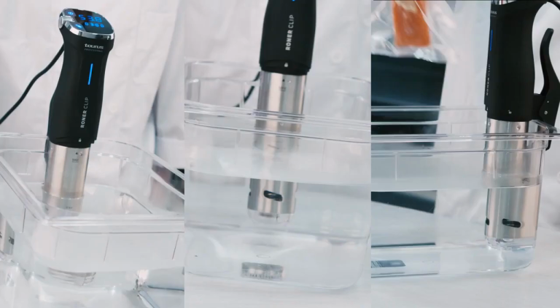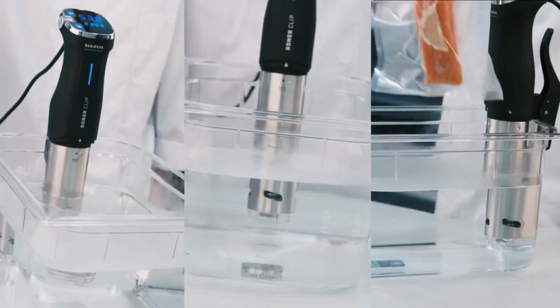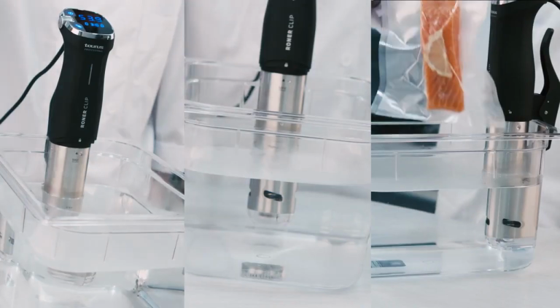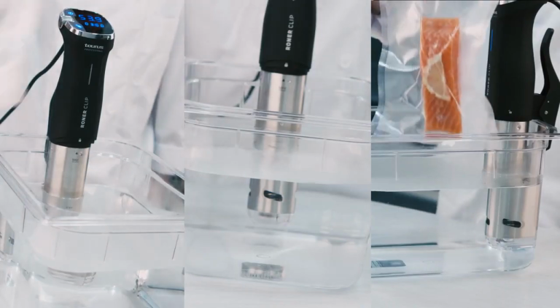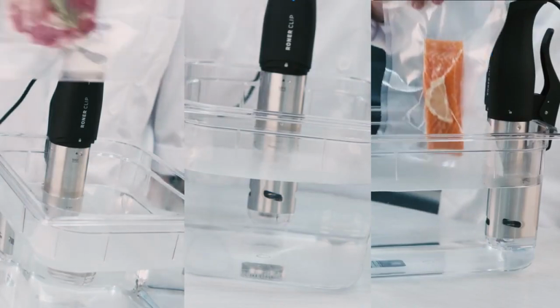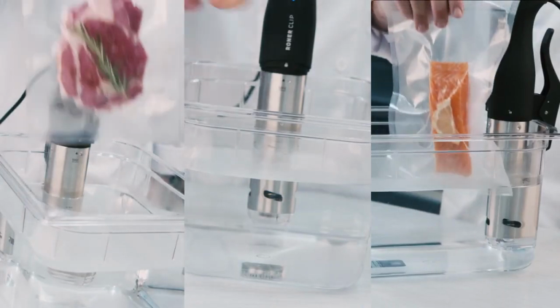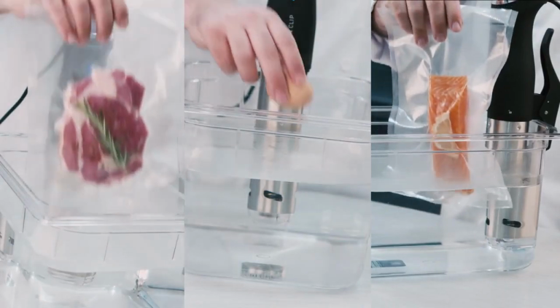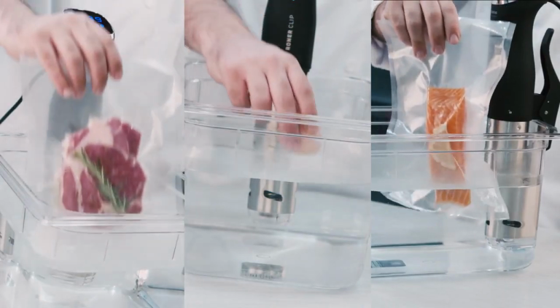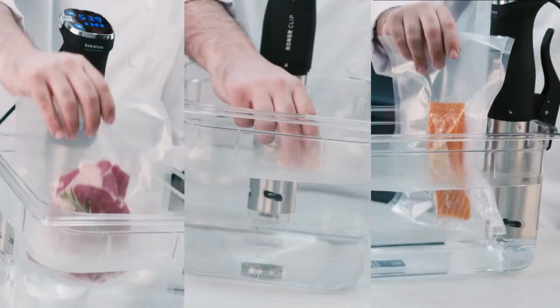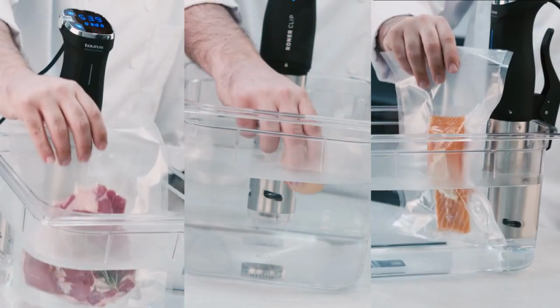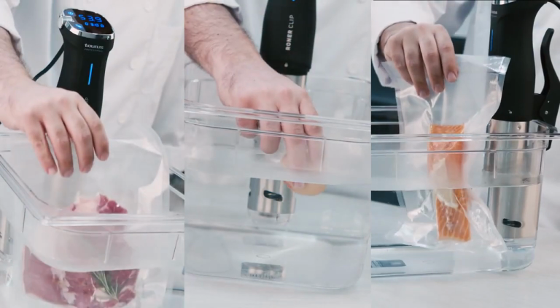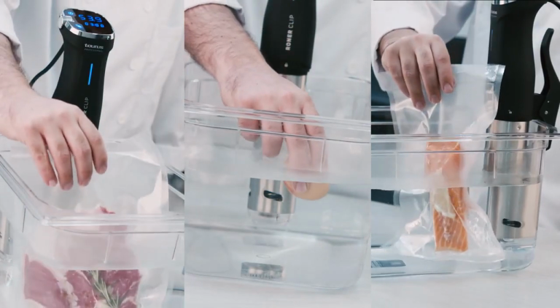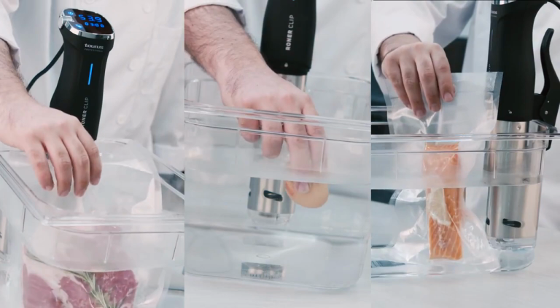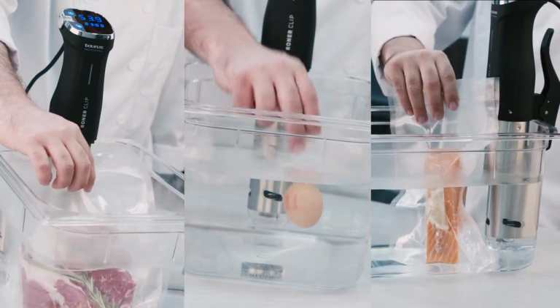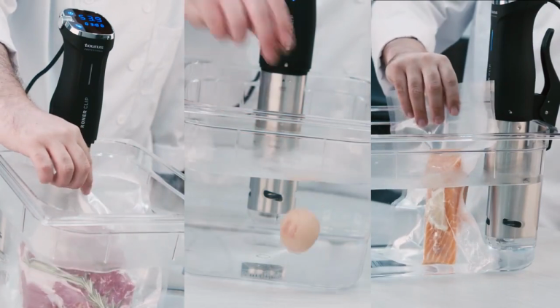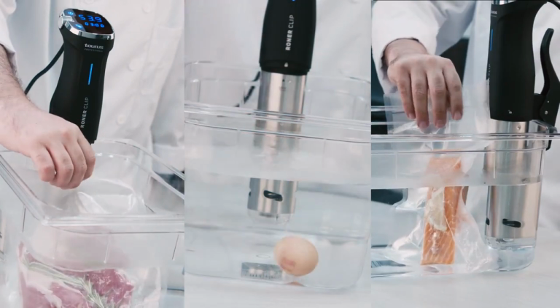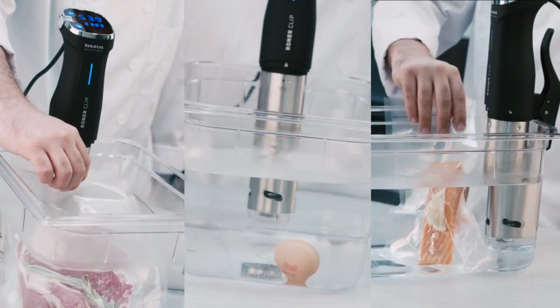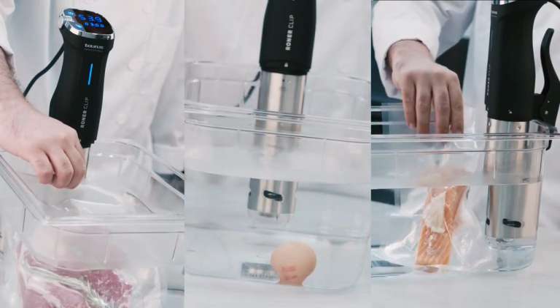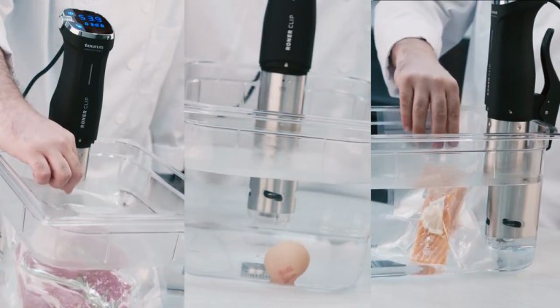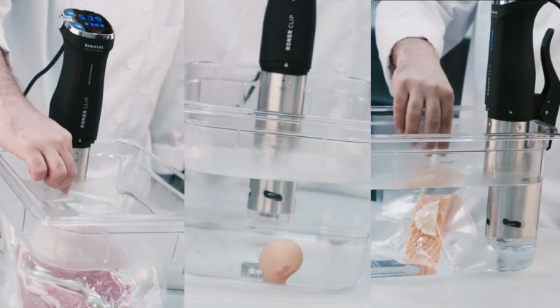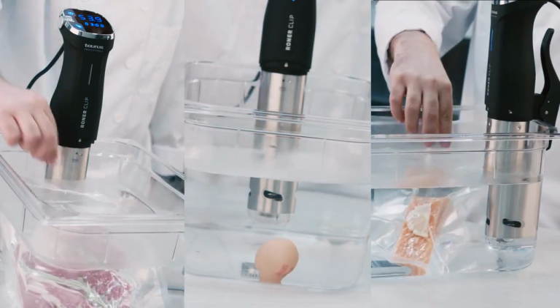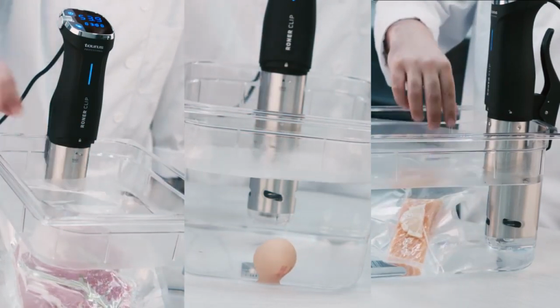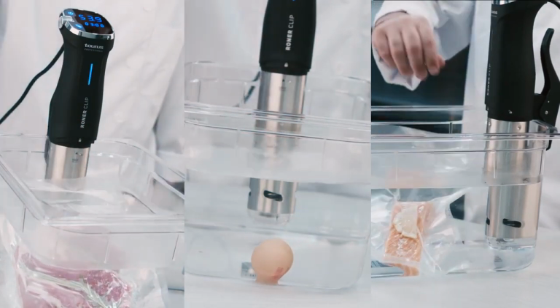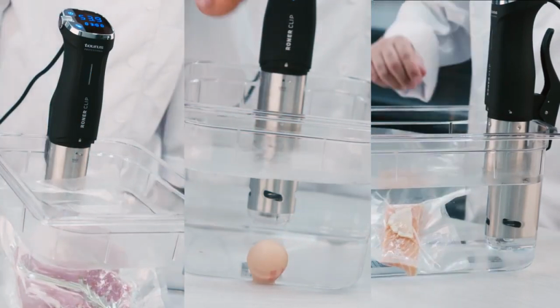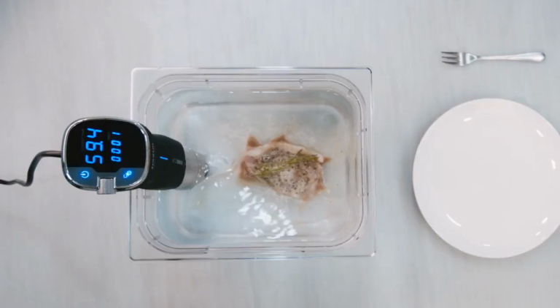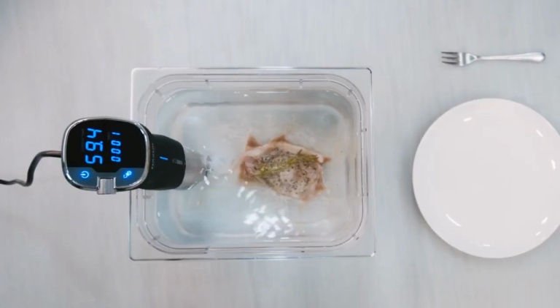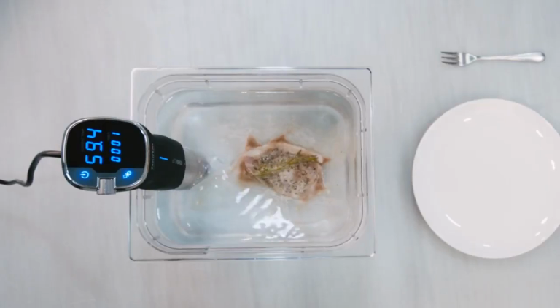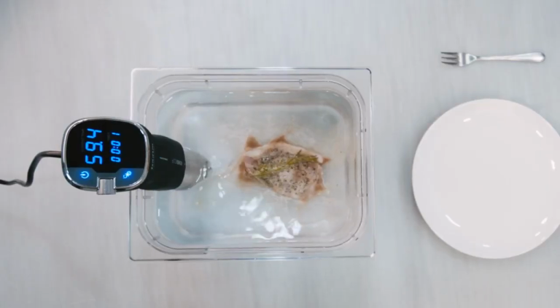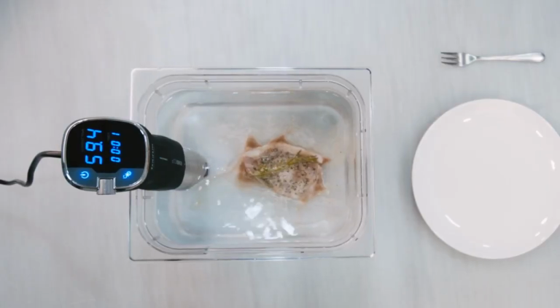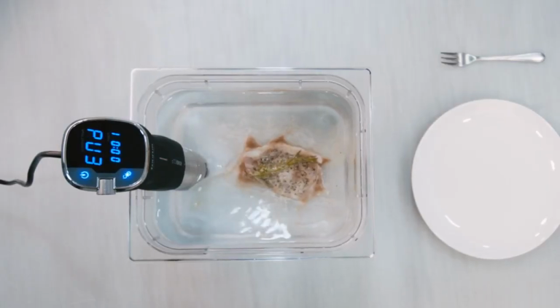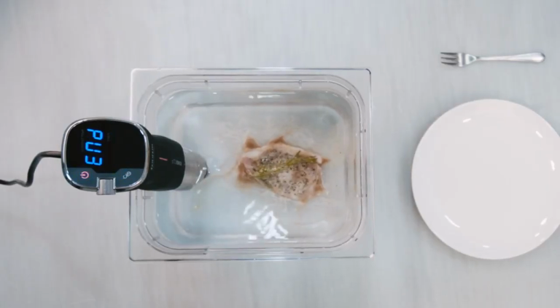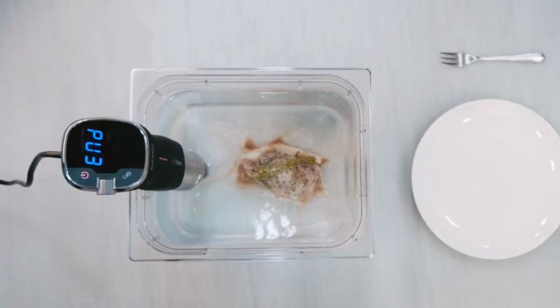When the target temperature is reached, insert the pouch into the pot. Rohnerclip warns you when the cooking time is ended.